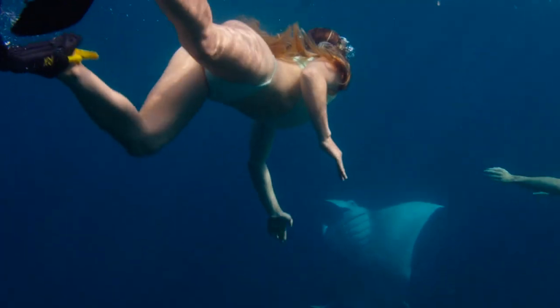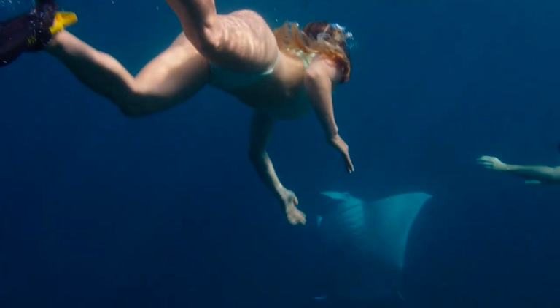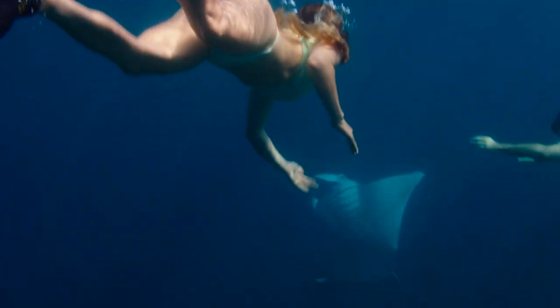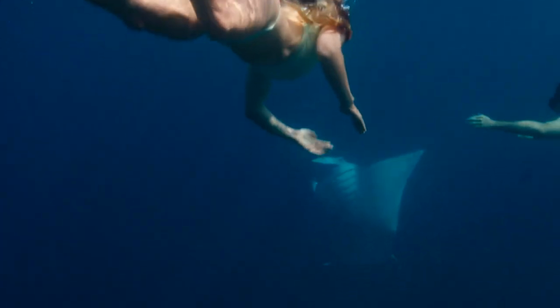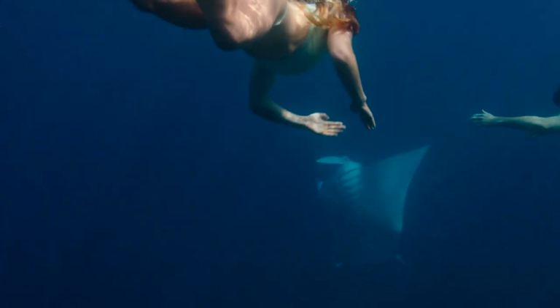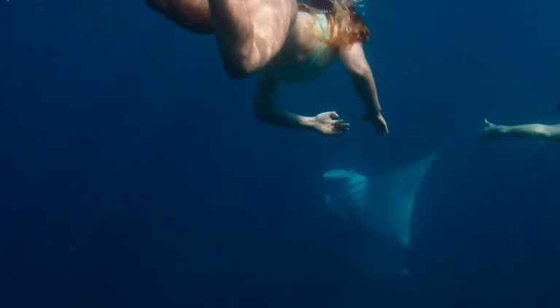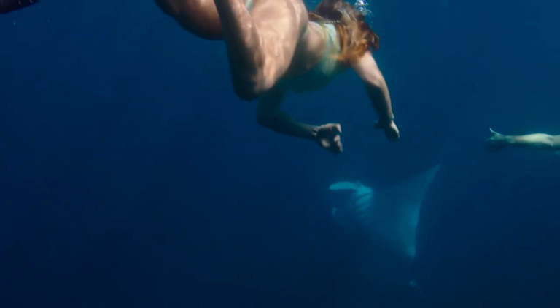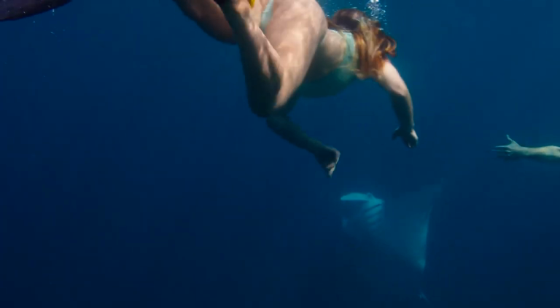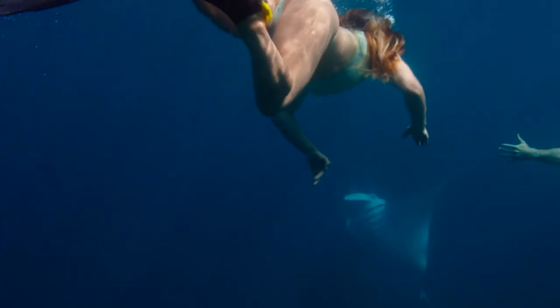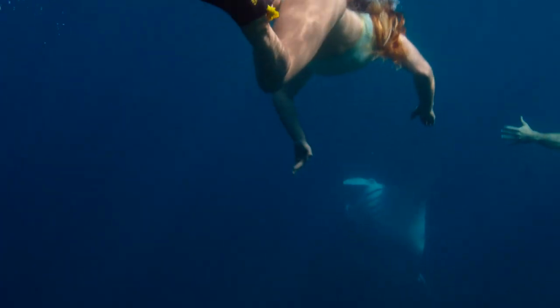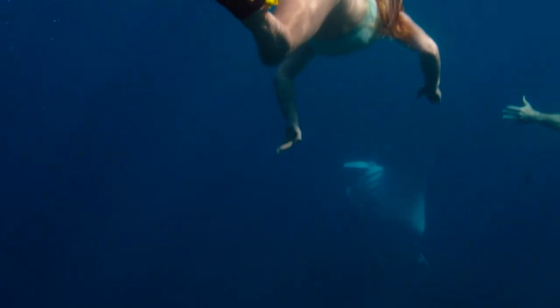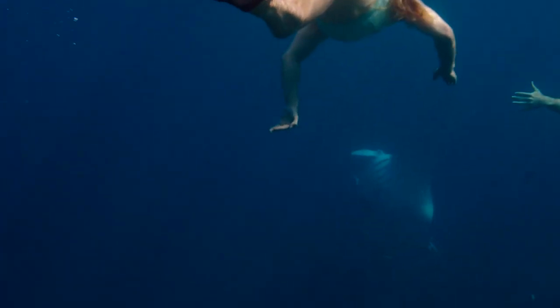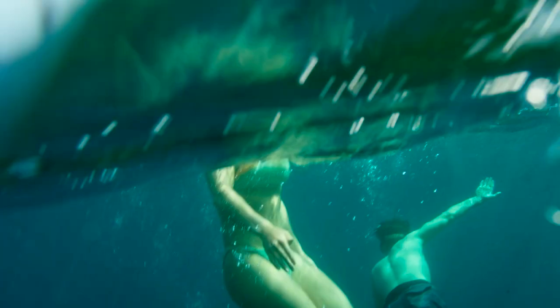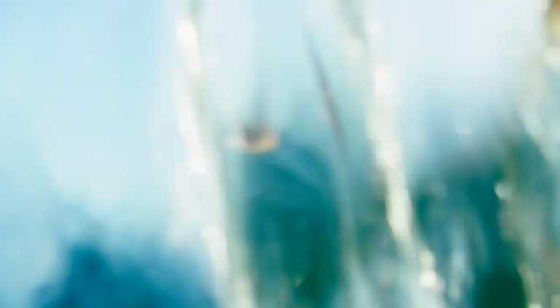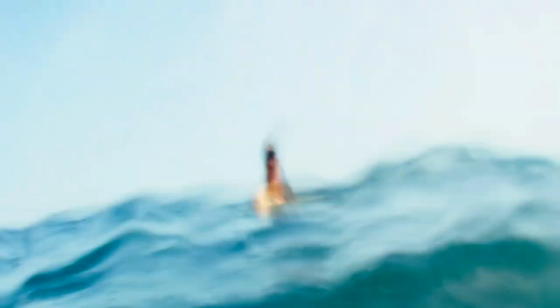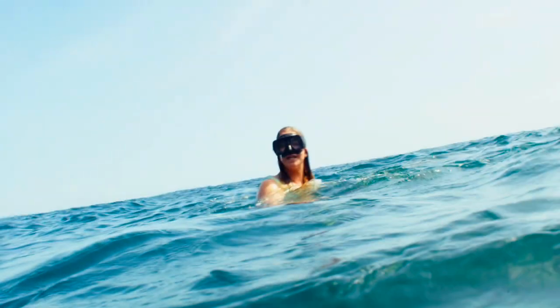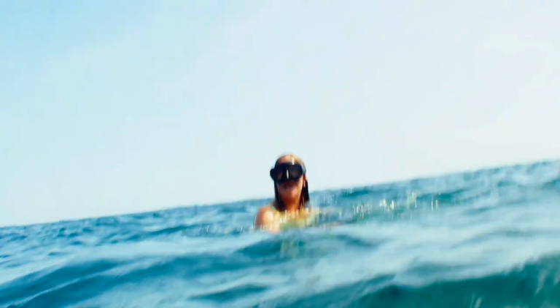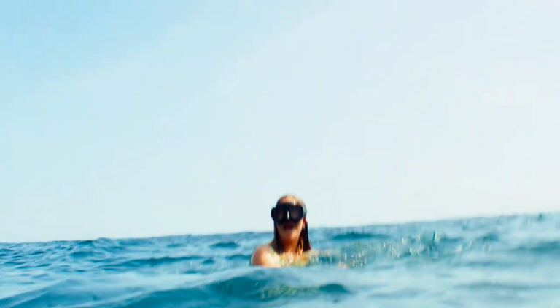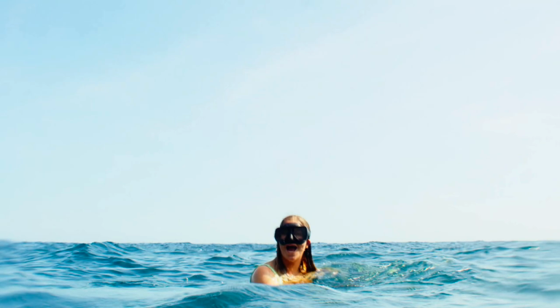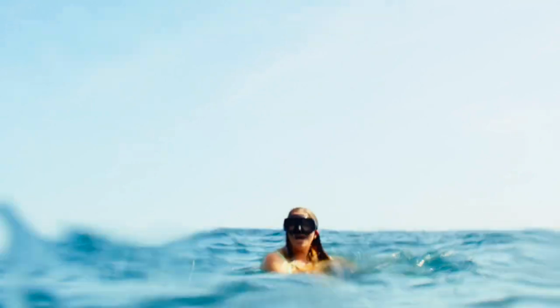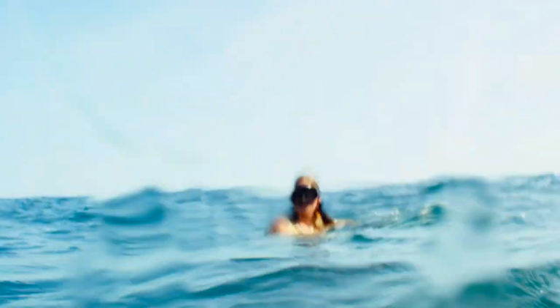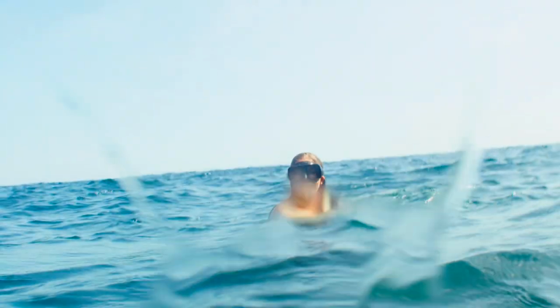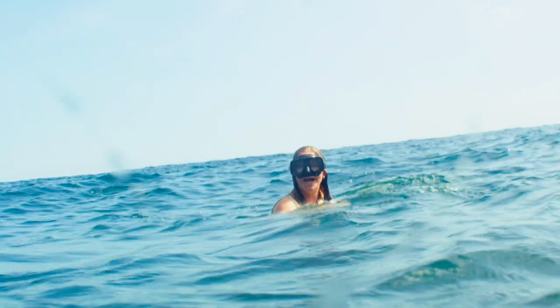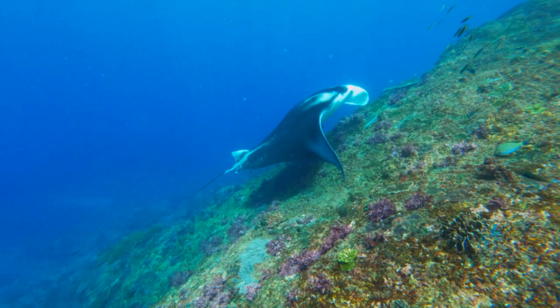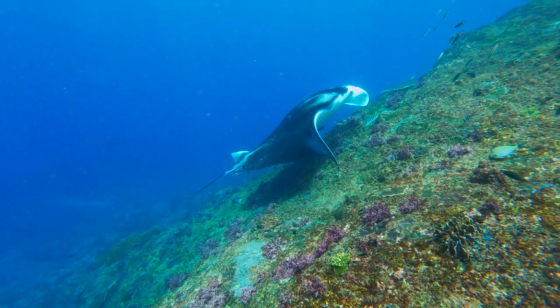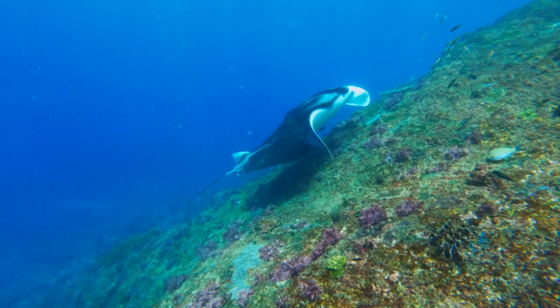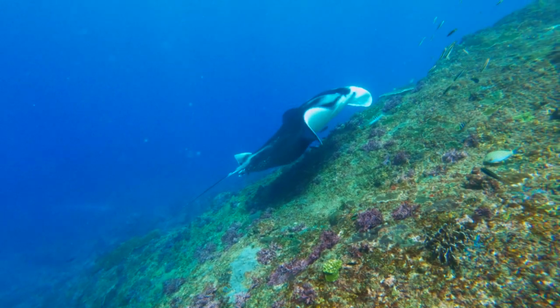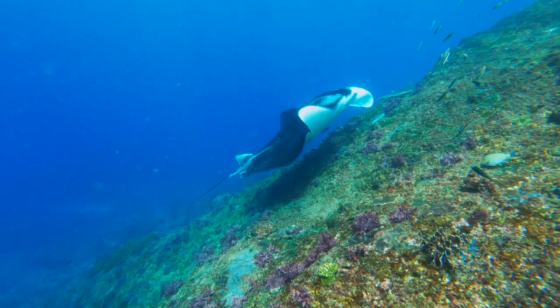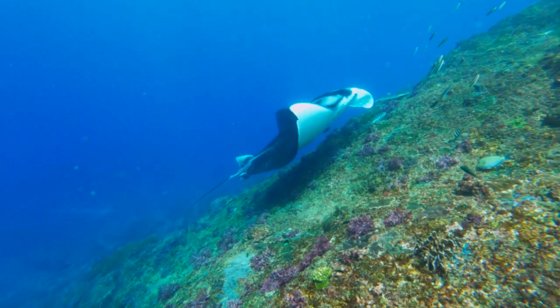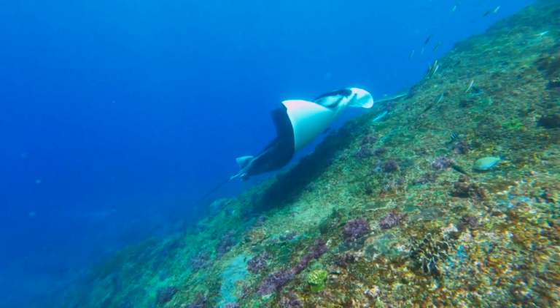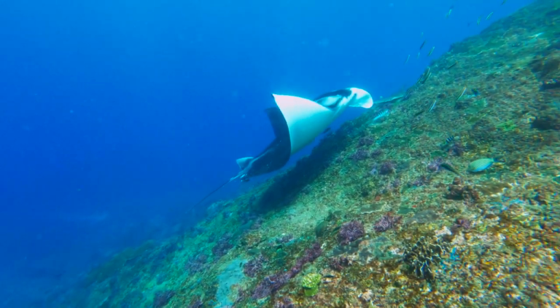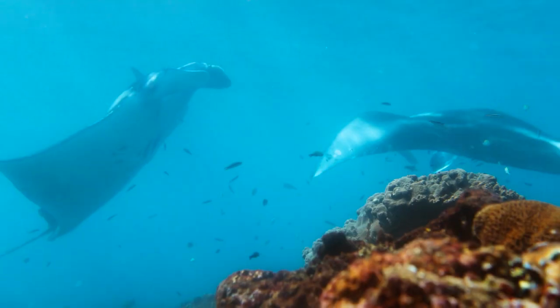One did like a backbend and I saw all of its gills. It was crazy. I was like, holy cow — I thought it was going to eat me. It was kind of scary.